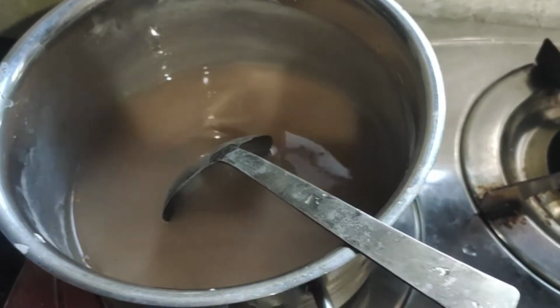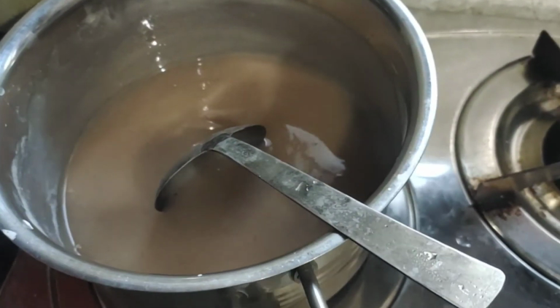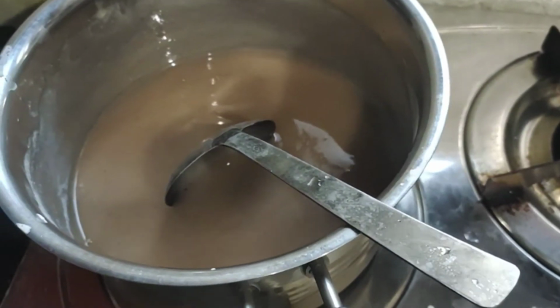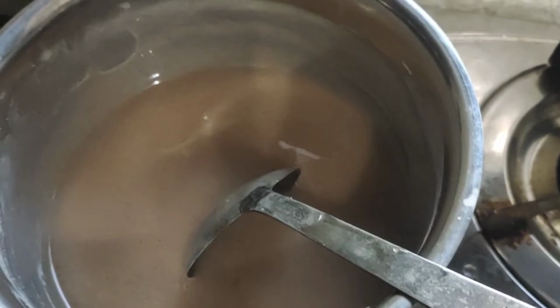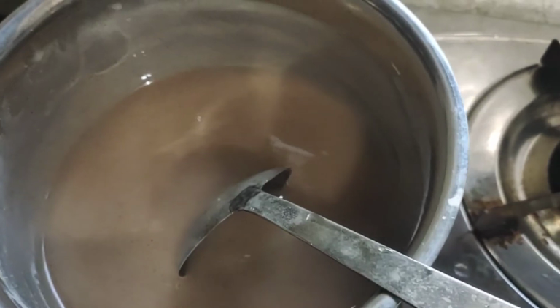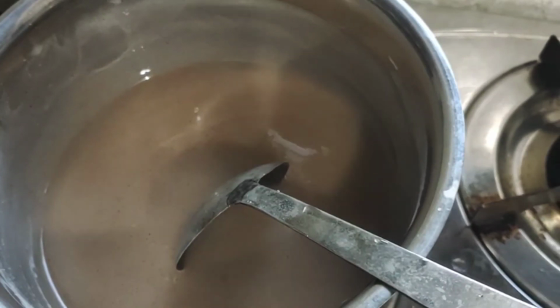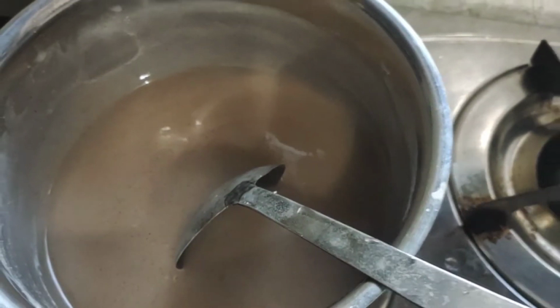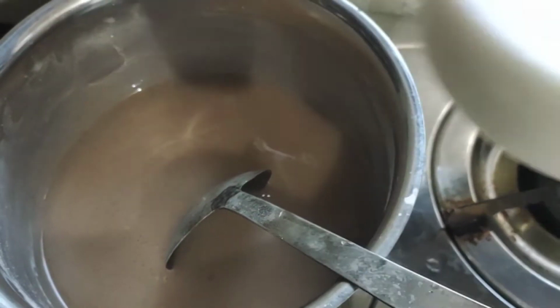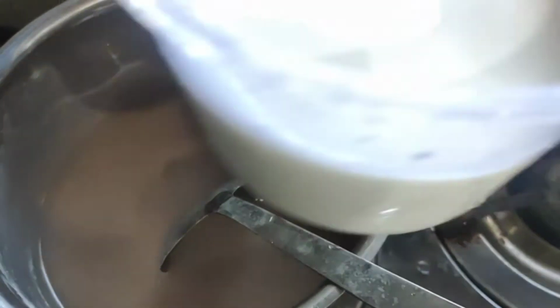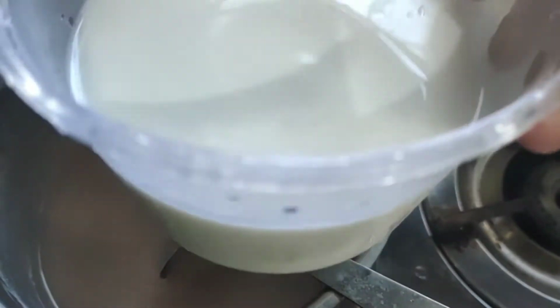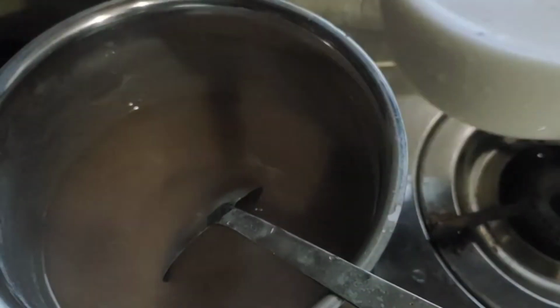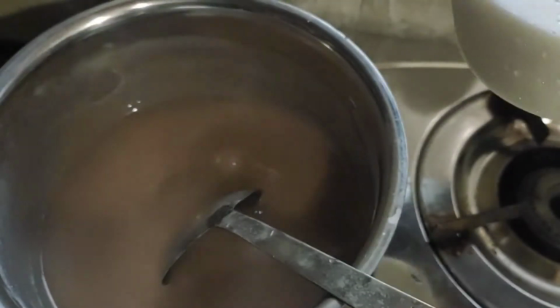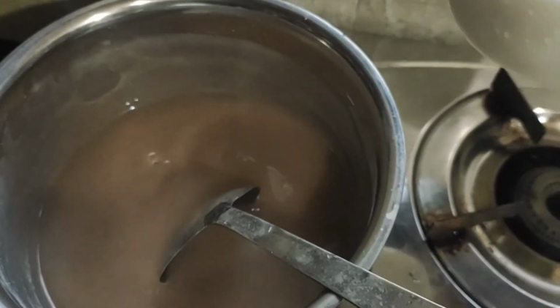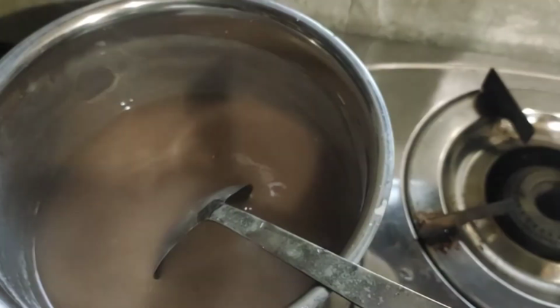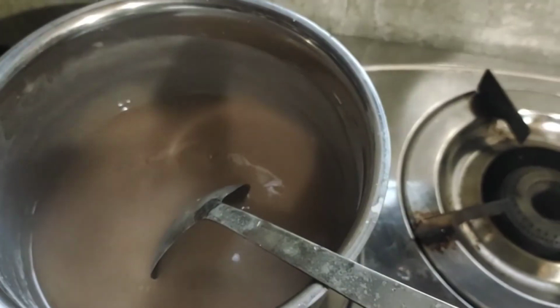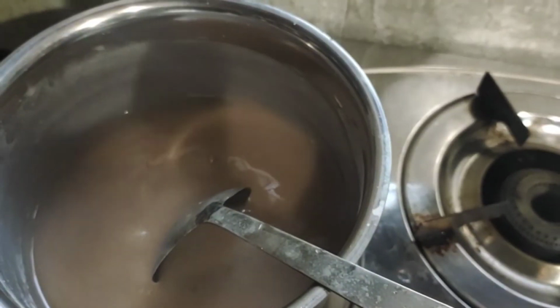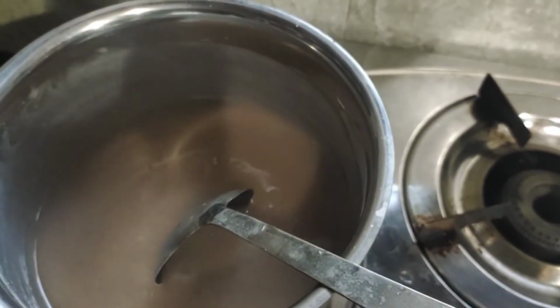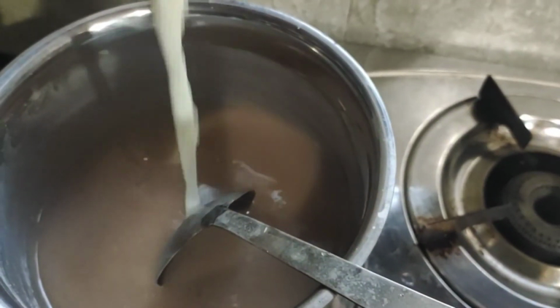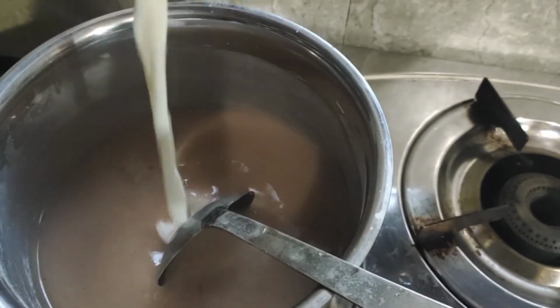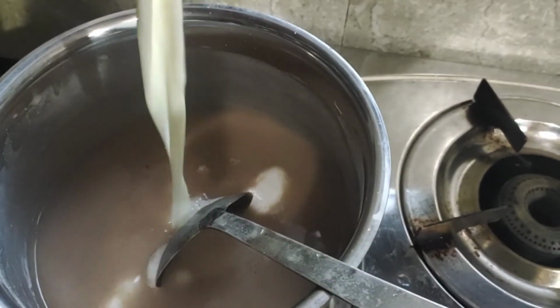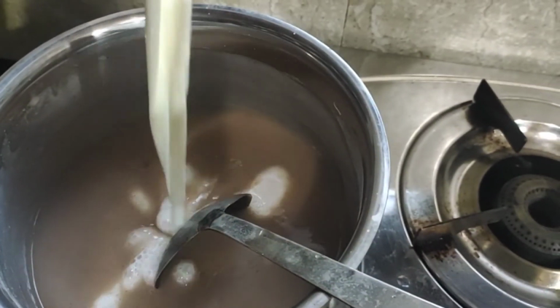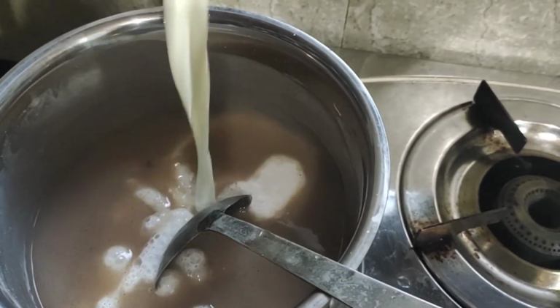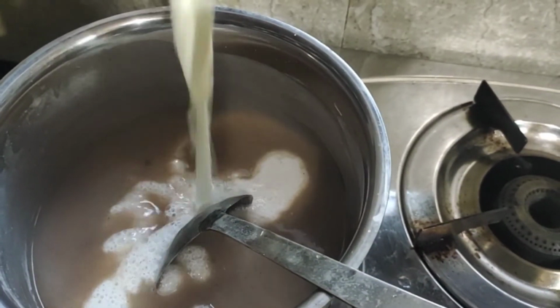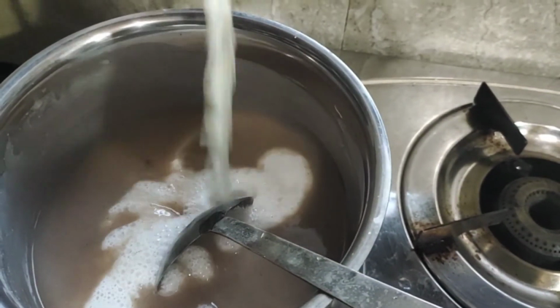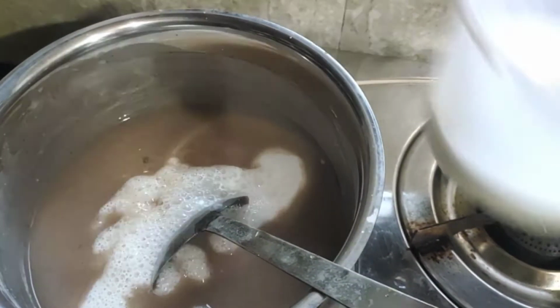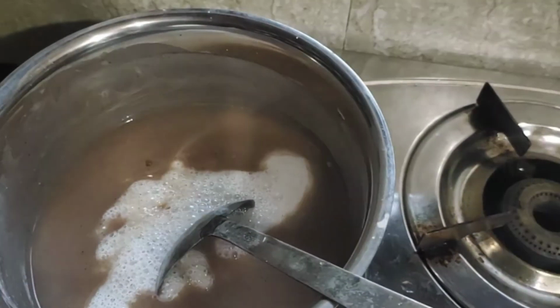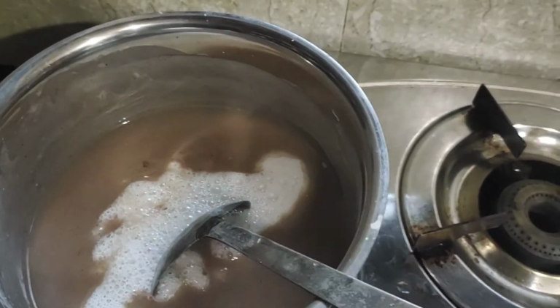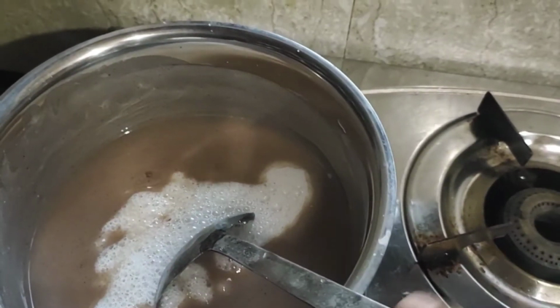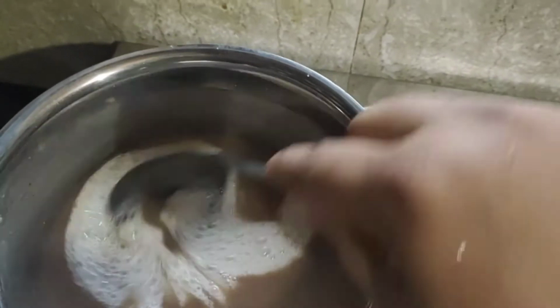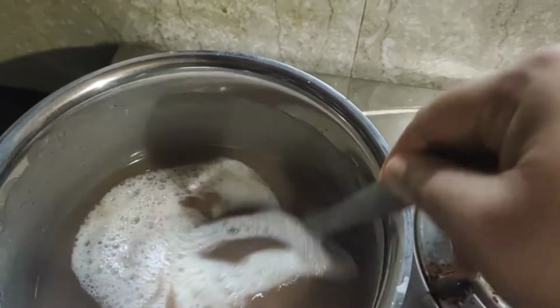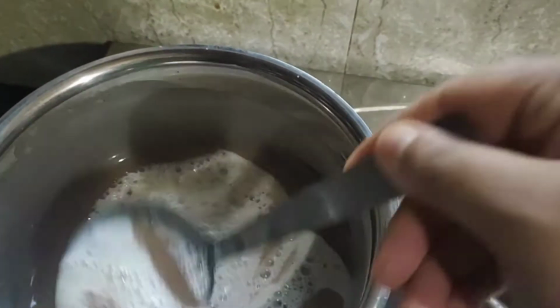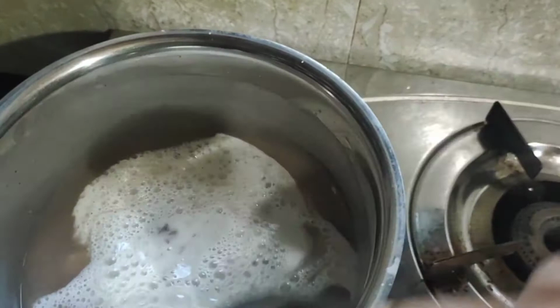Let's put the drink in the pot. Let's taste it.